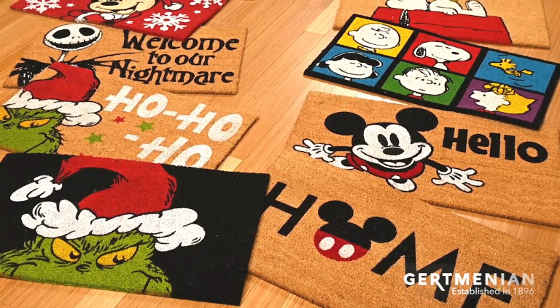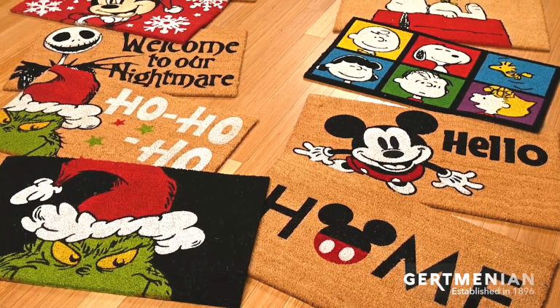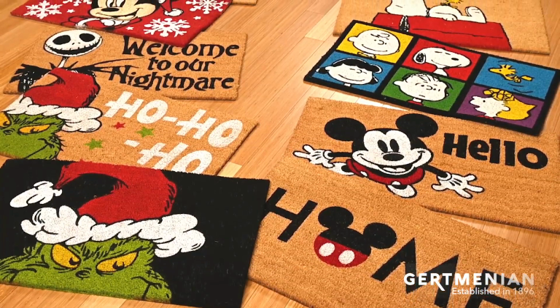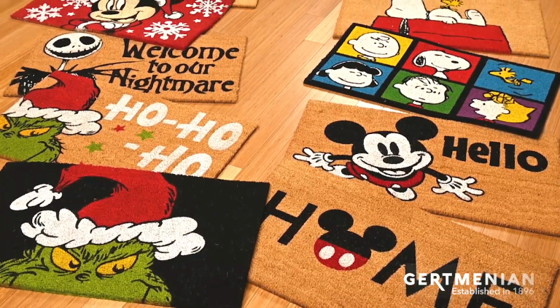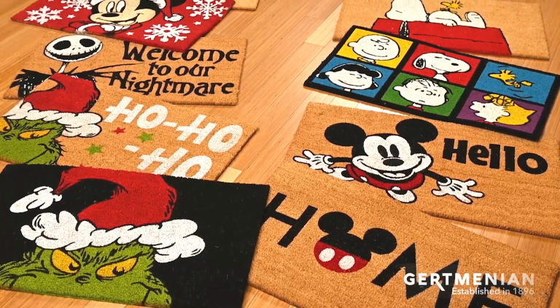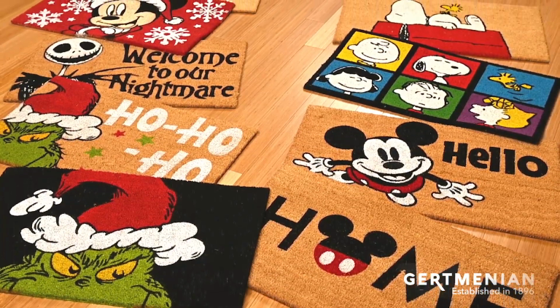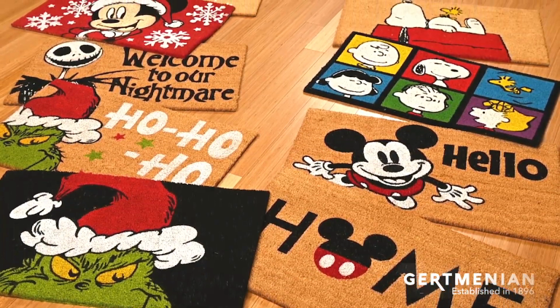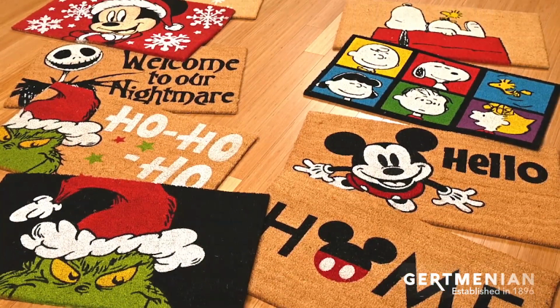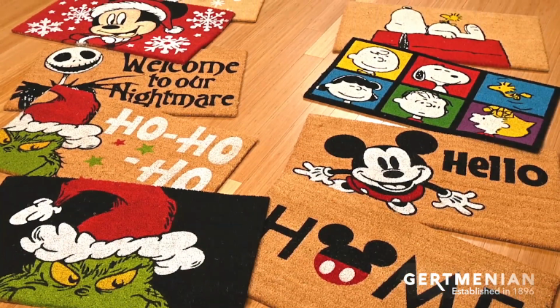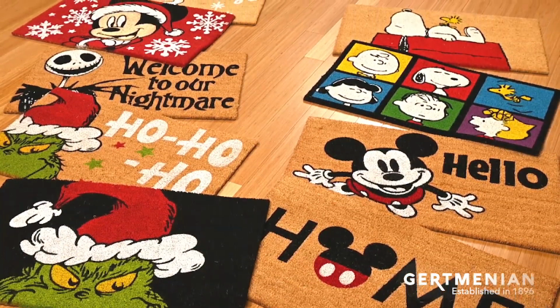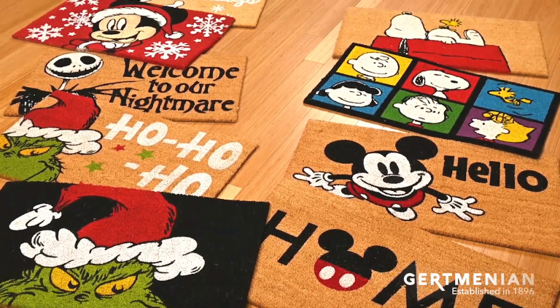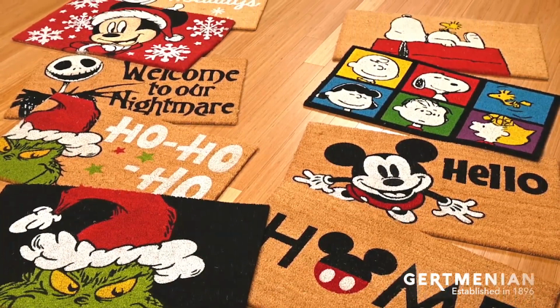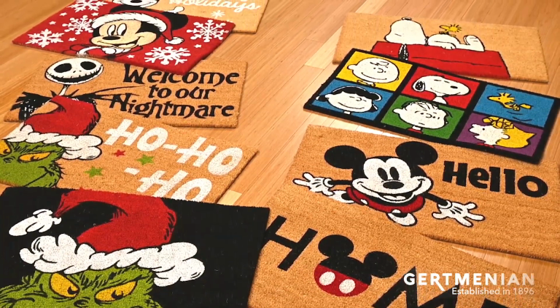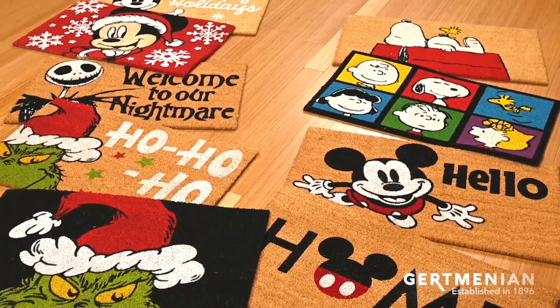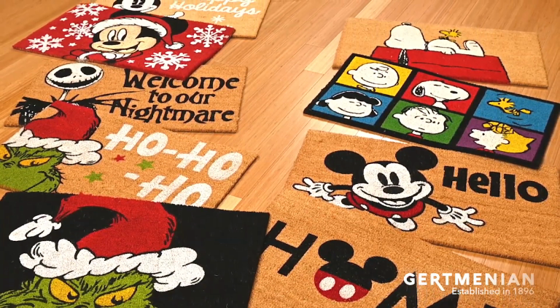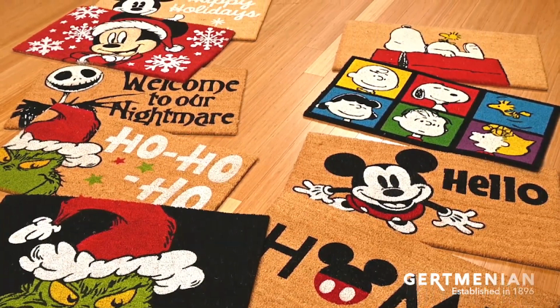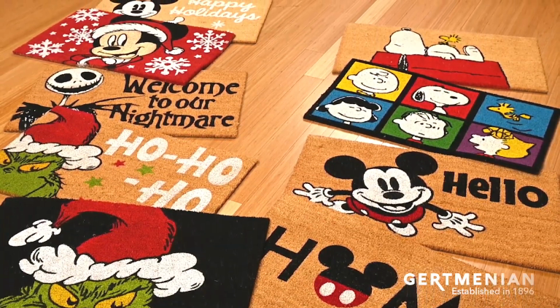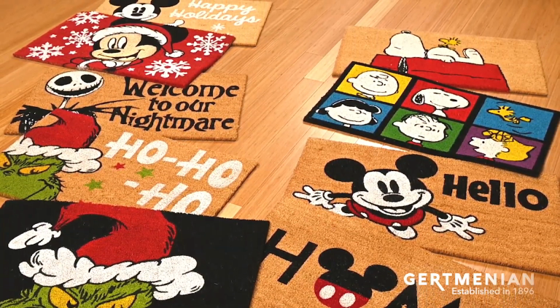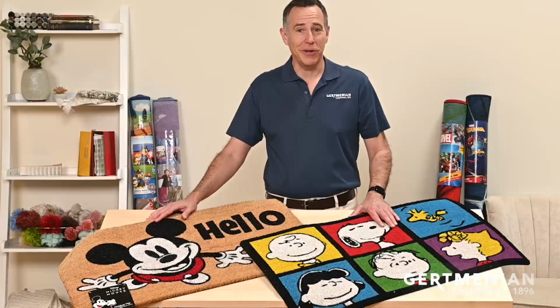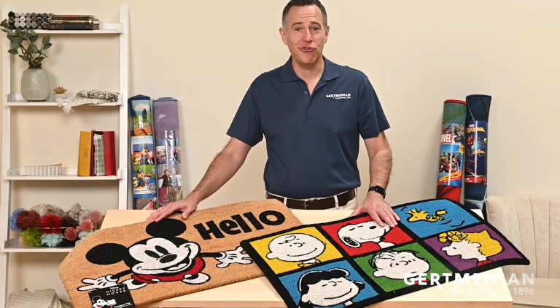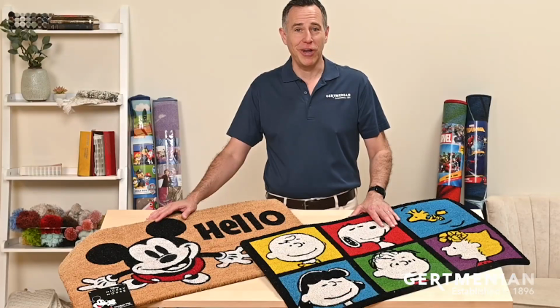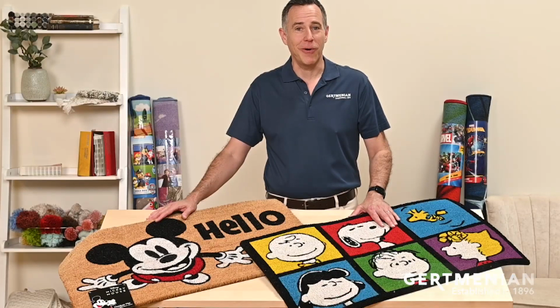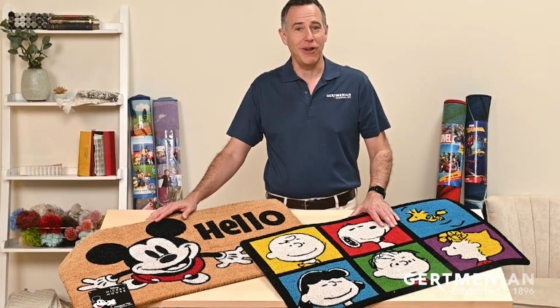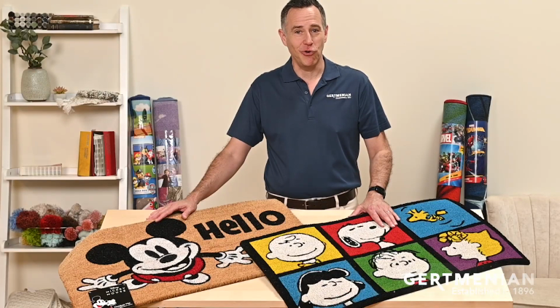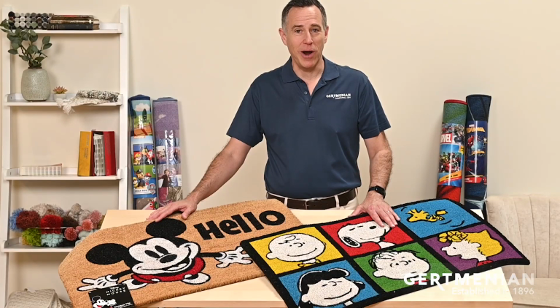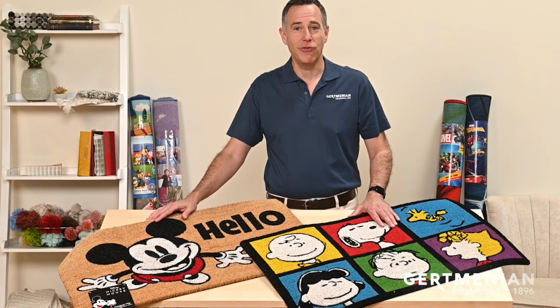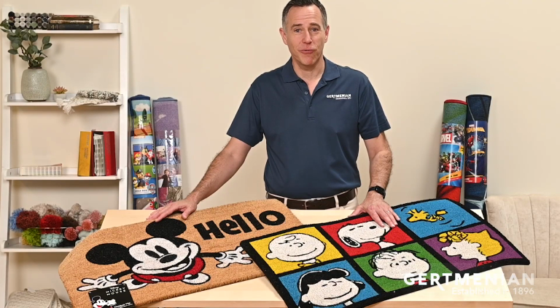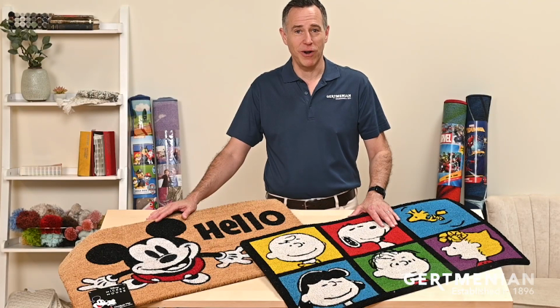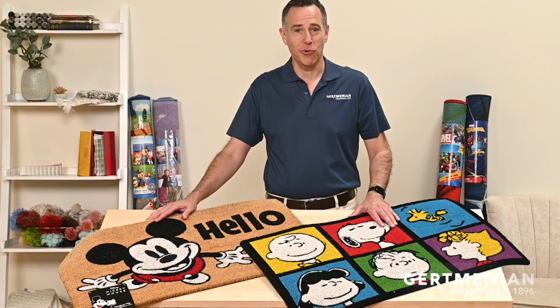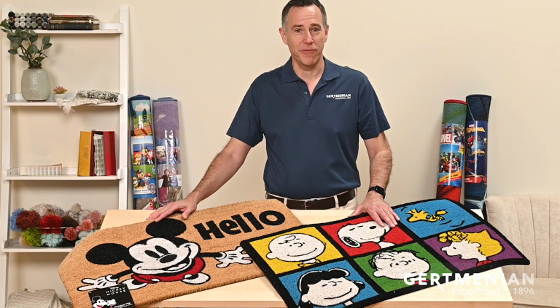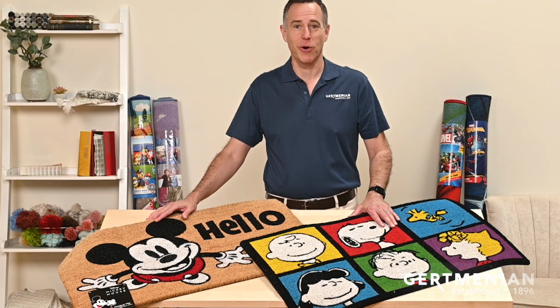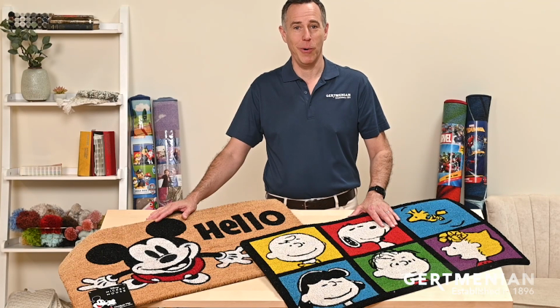With these character welcome mats from Gertmanian, it'll bring a little cheer and joy to the front door of your home.